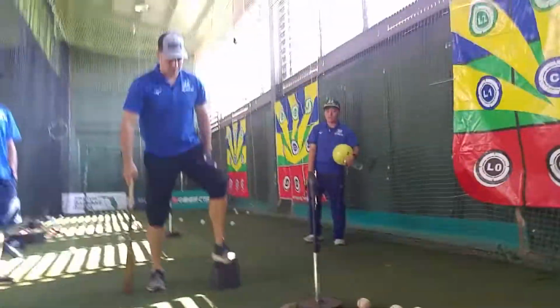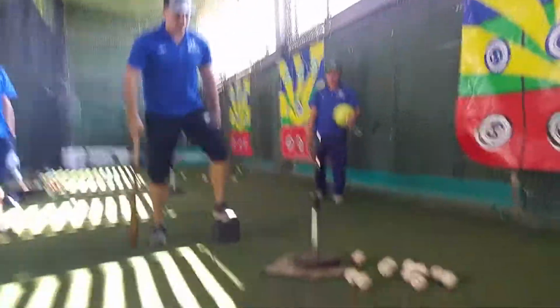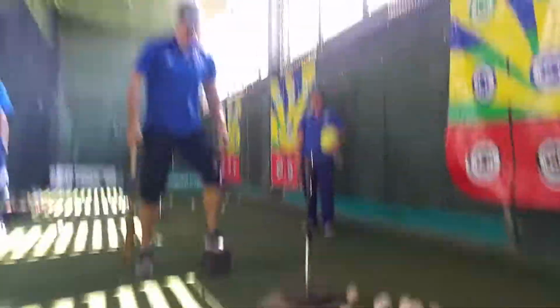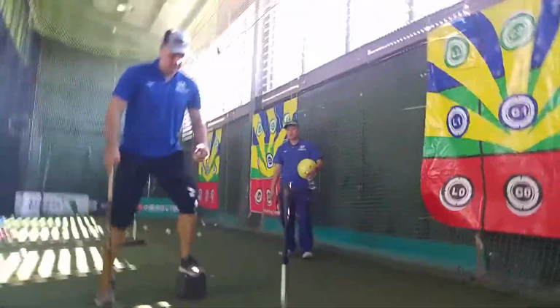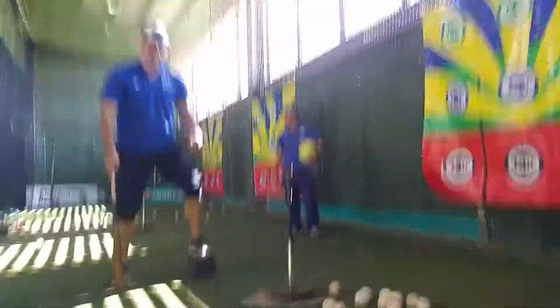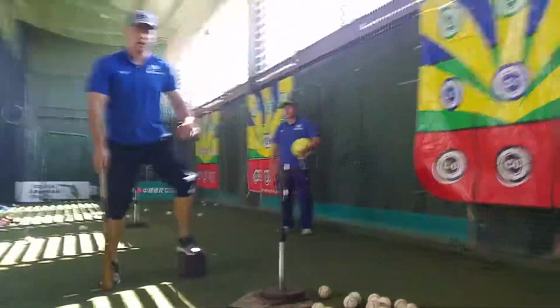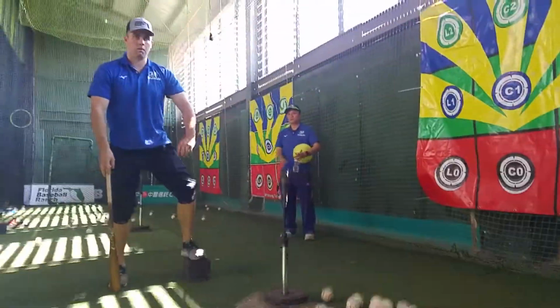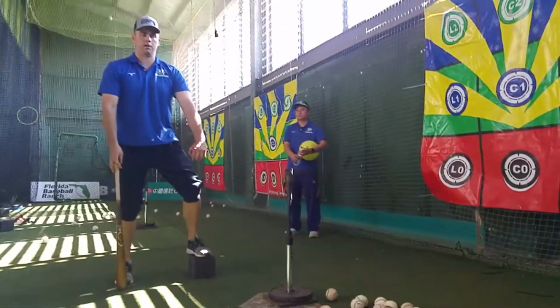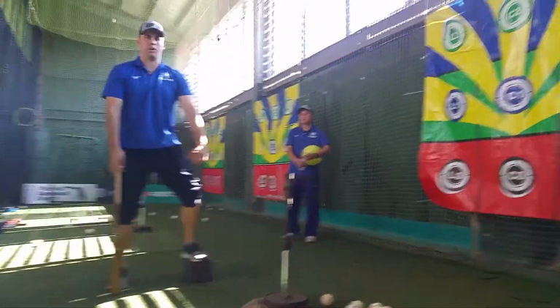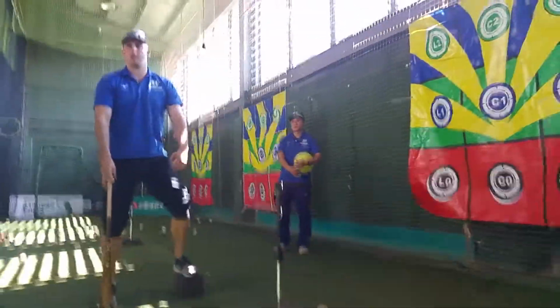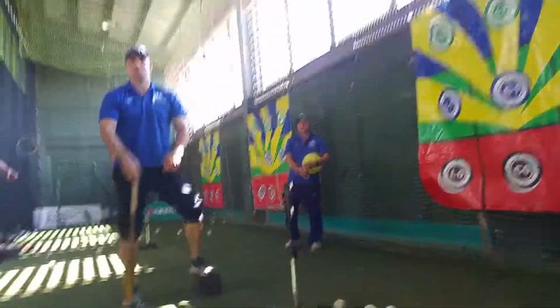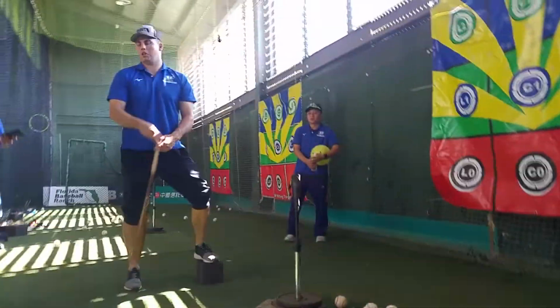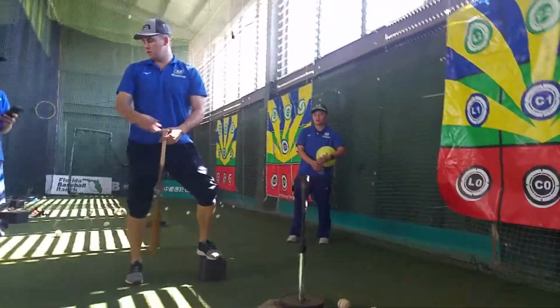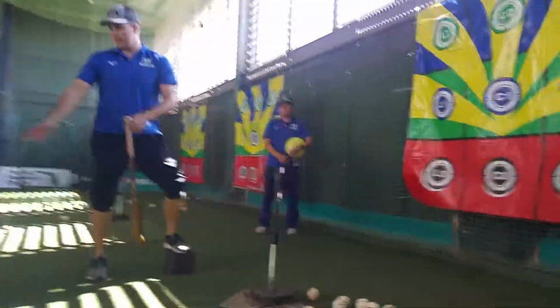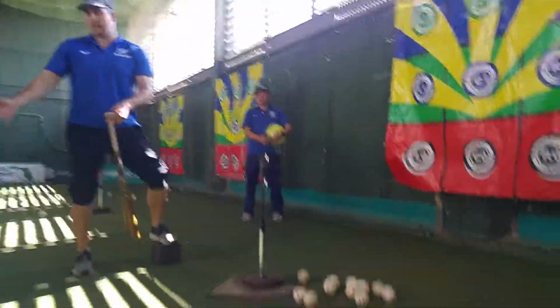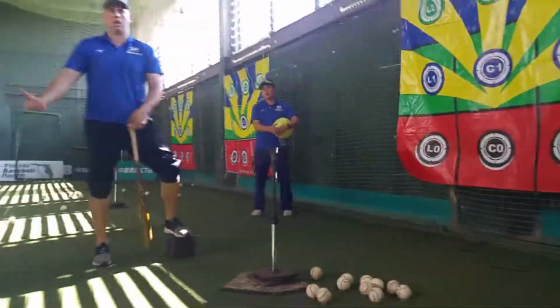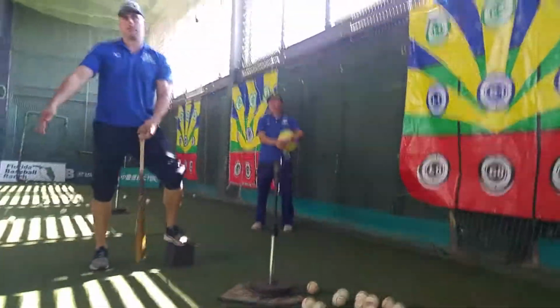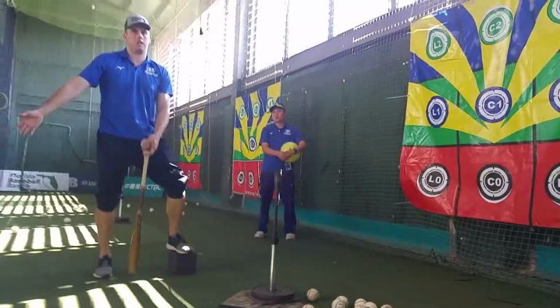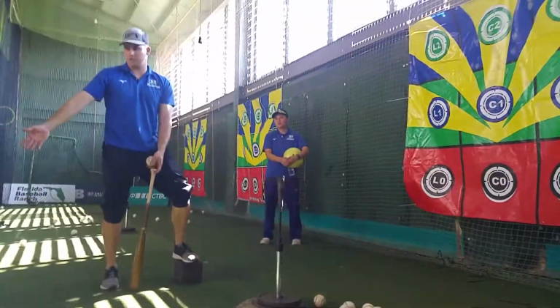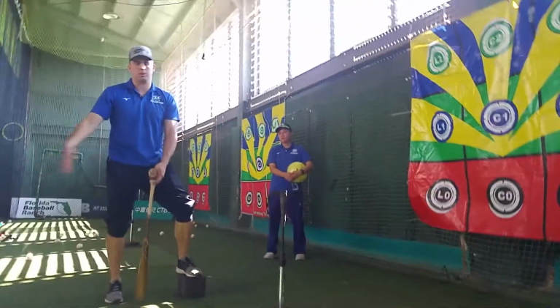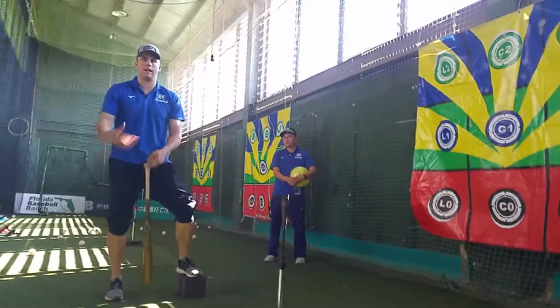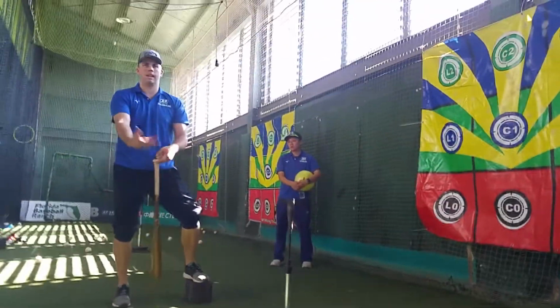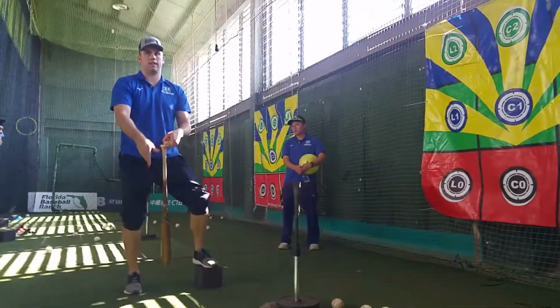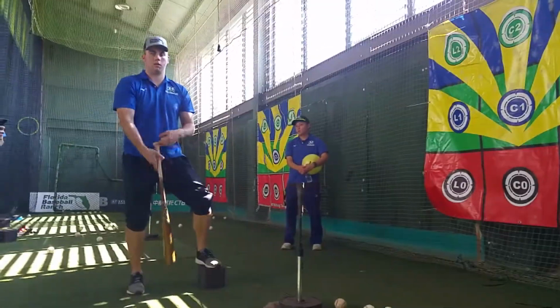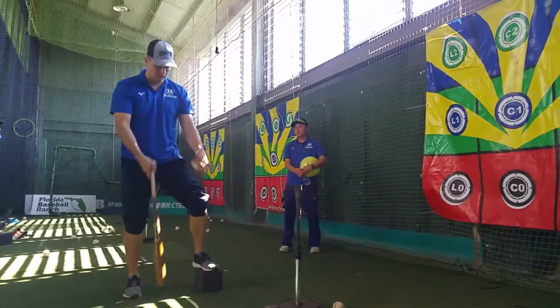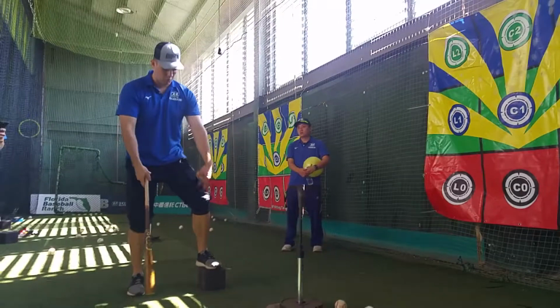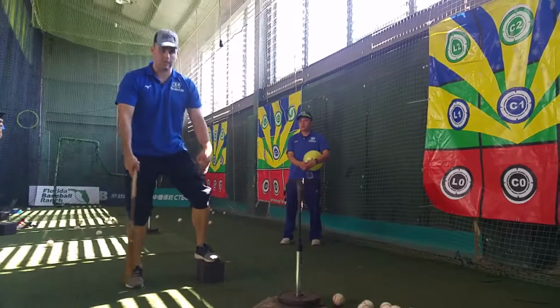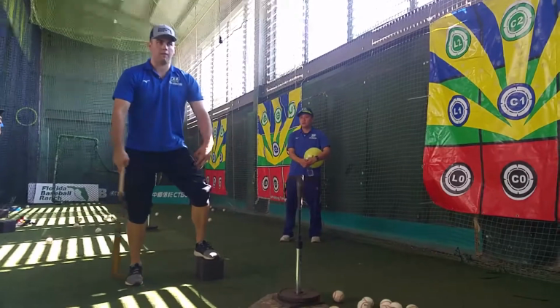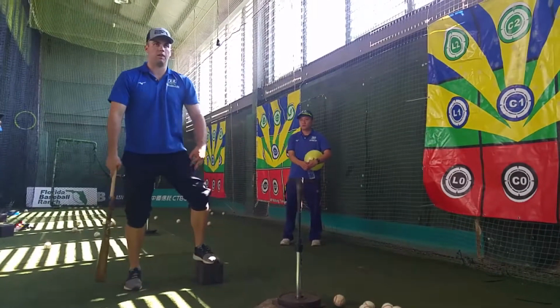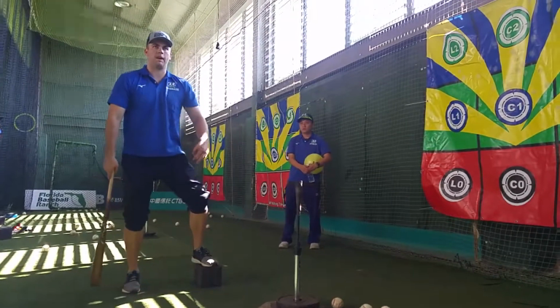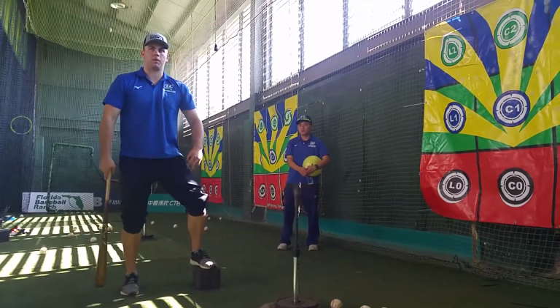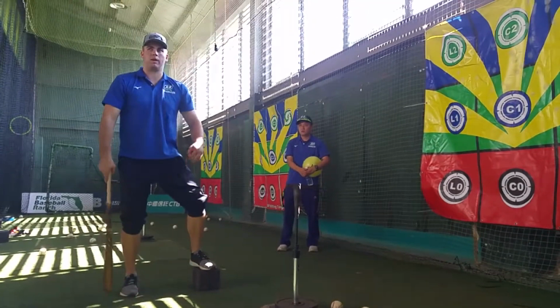Front leg up on this block. You can use any kind of elevated surface — a plate, anything you want. Just want to get that front leg off the ground.